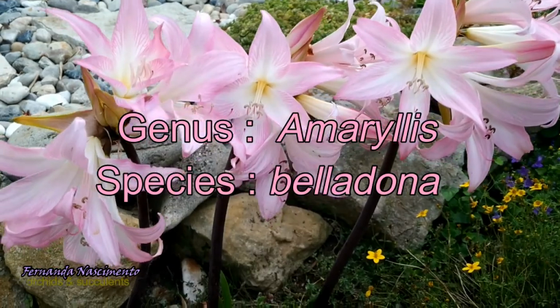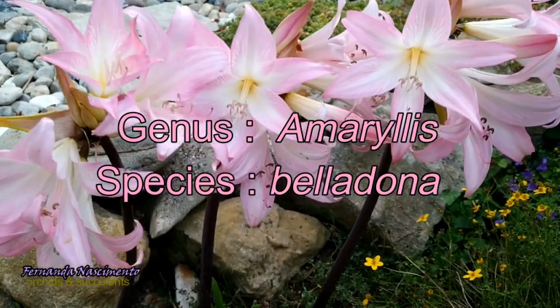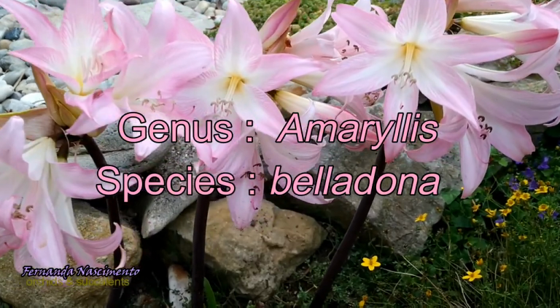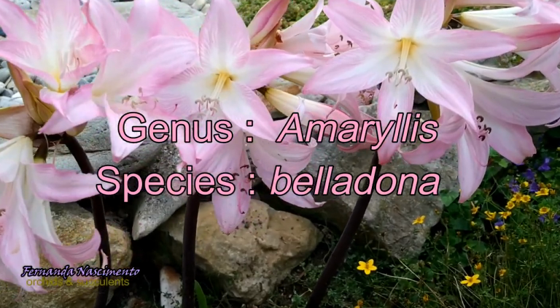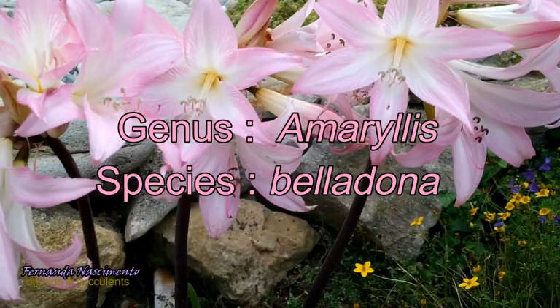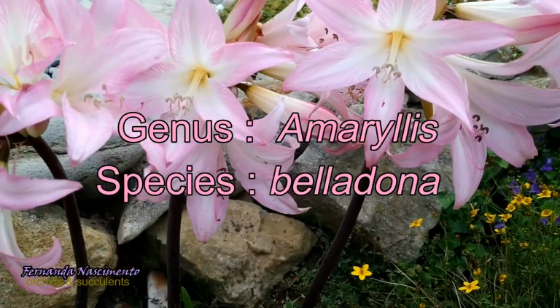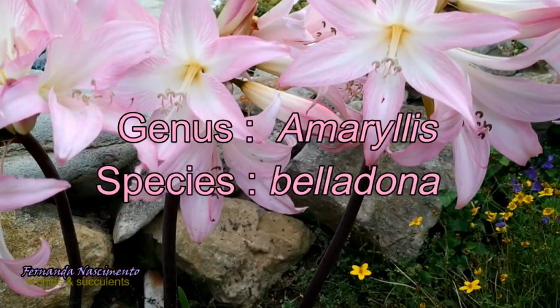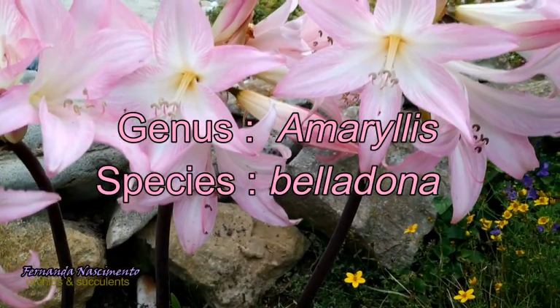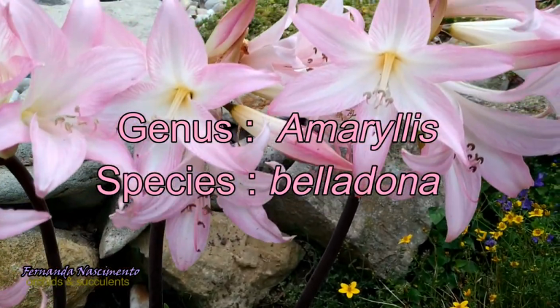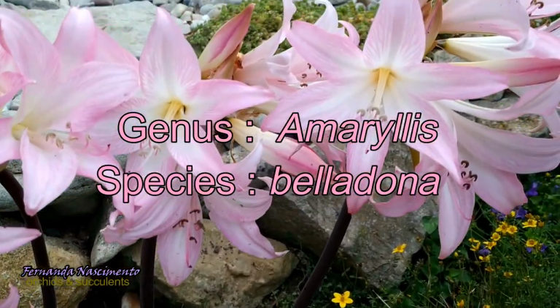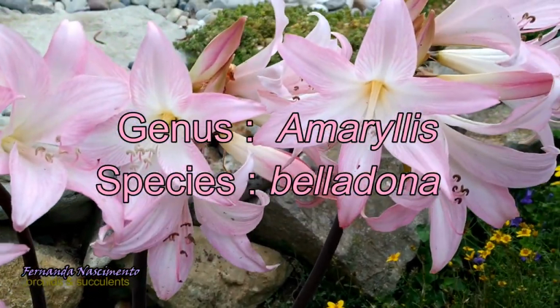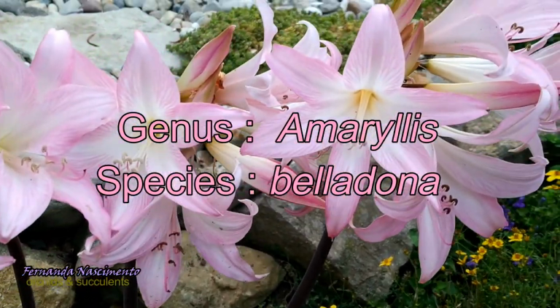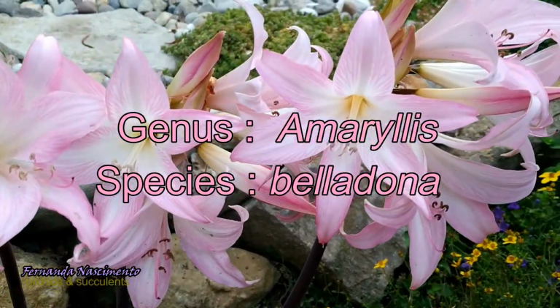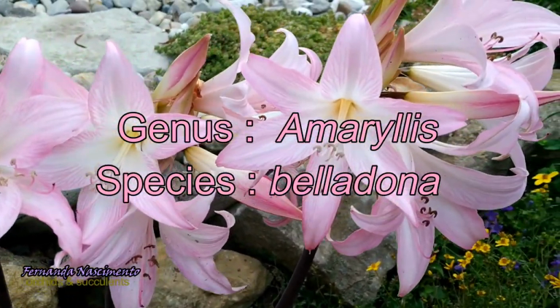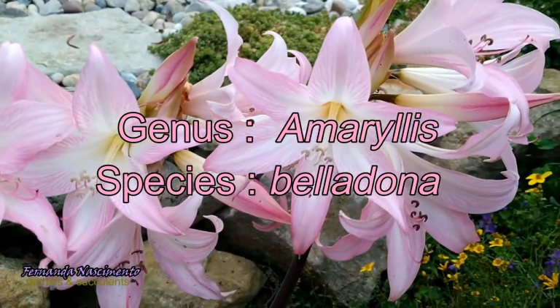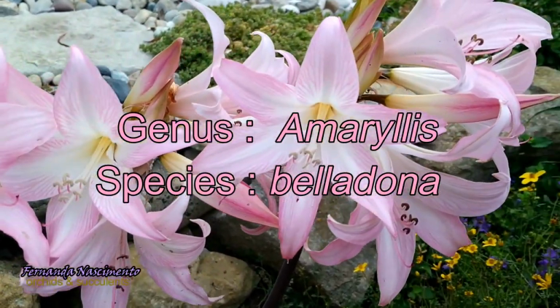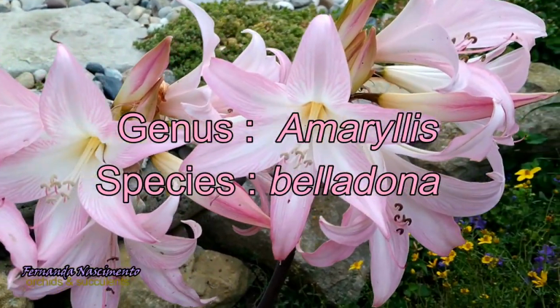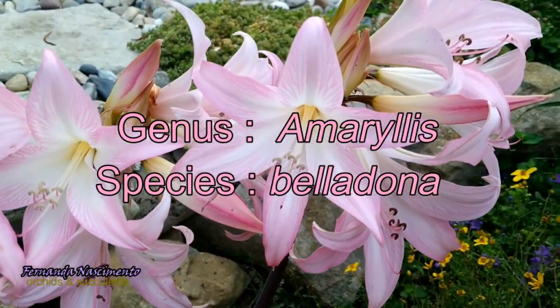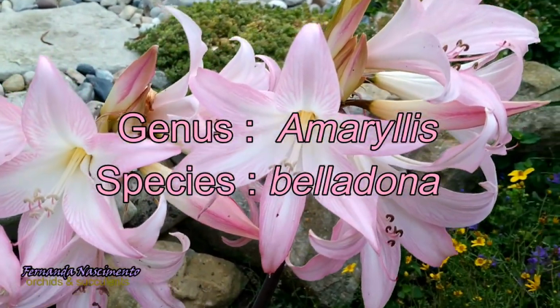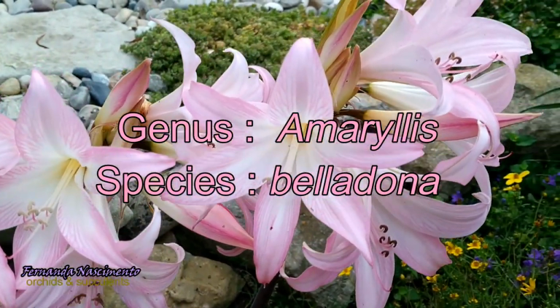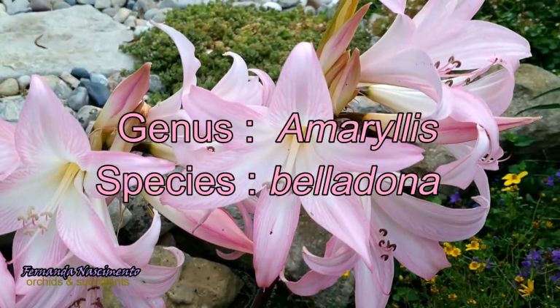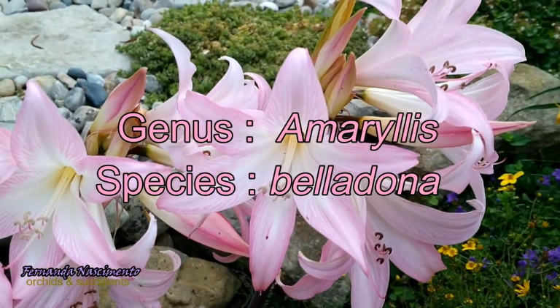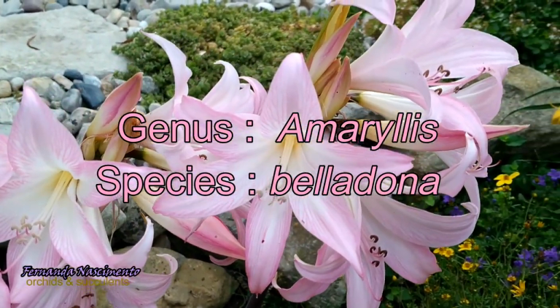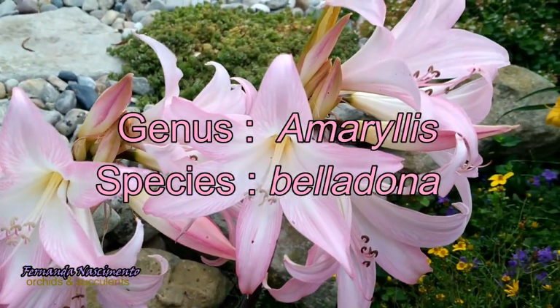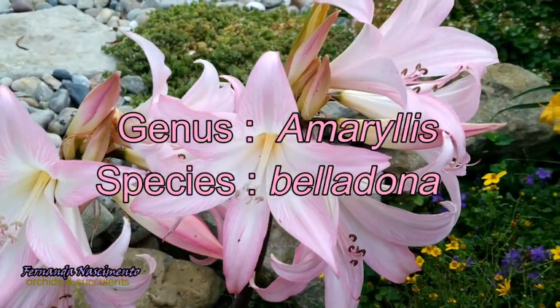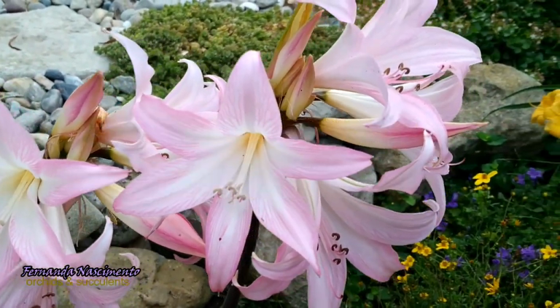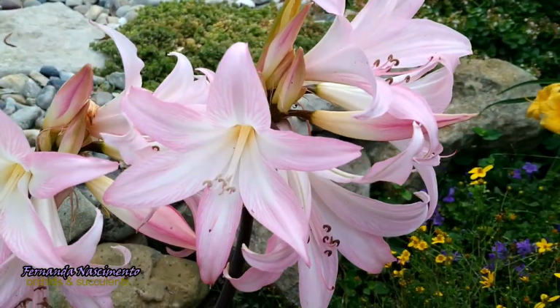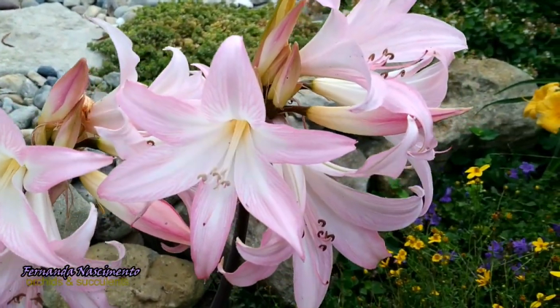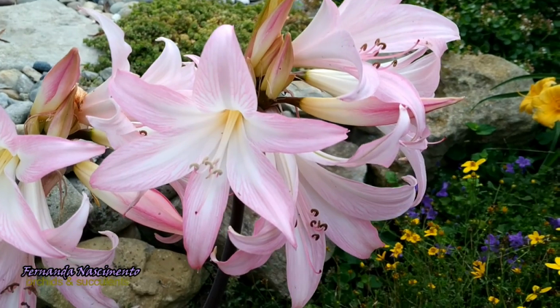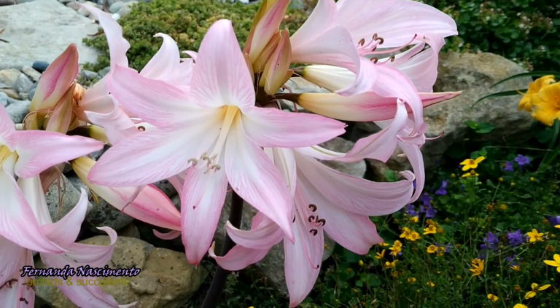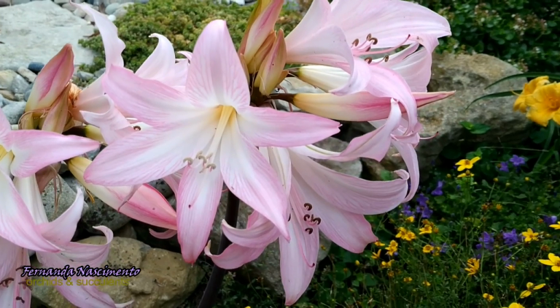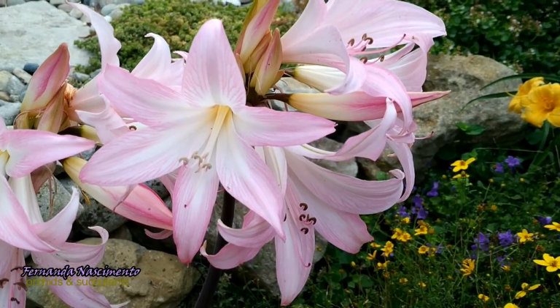The scientific name of this plant here is Amaryllis belladonna, which means she is included in the genus Amaryllis and that Belladonna is the name given to the species.